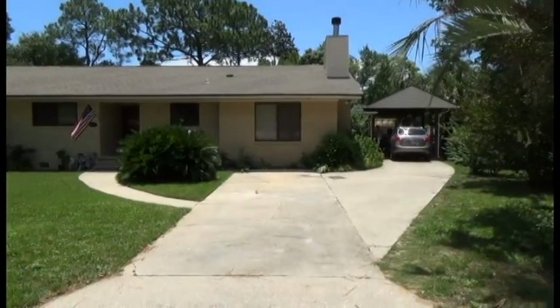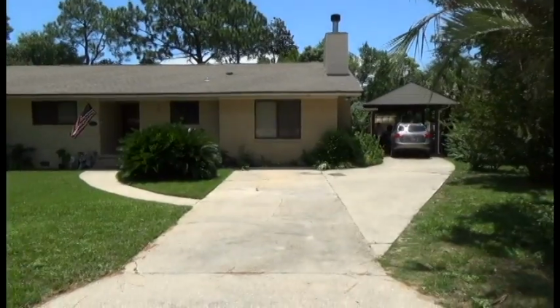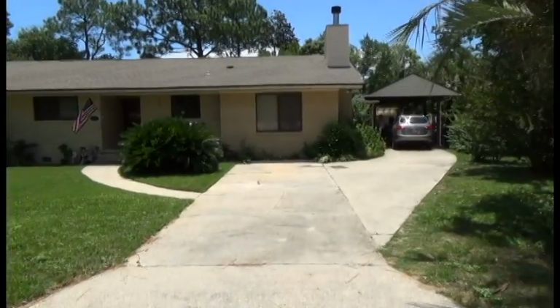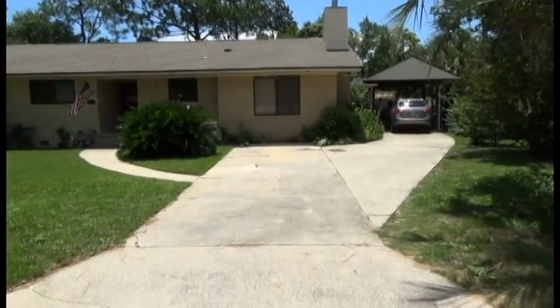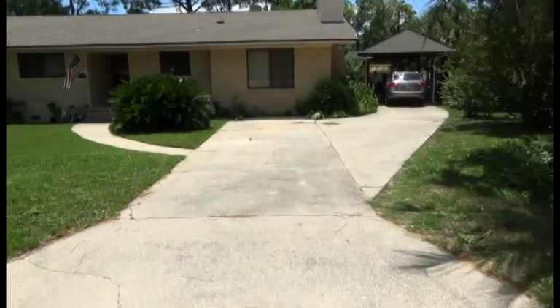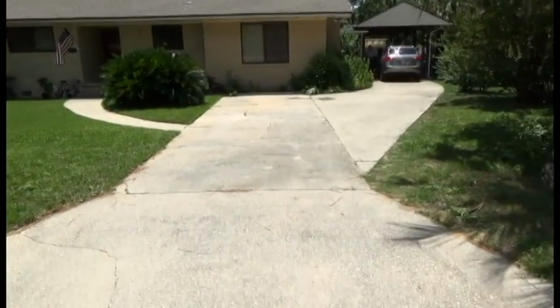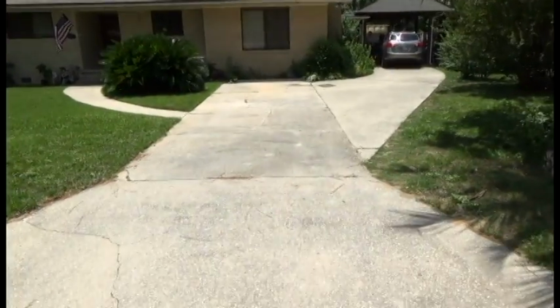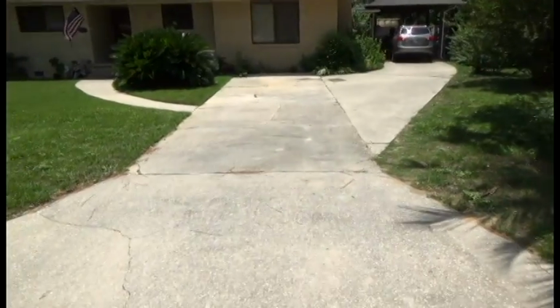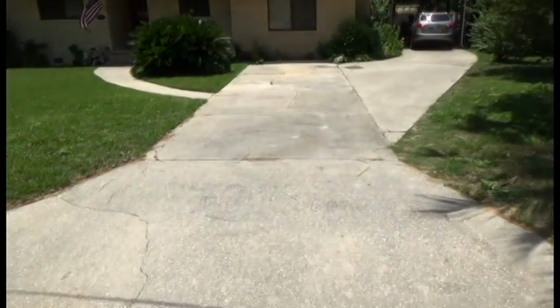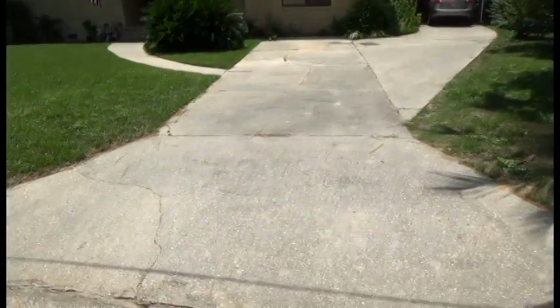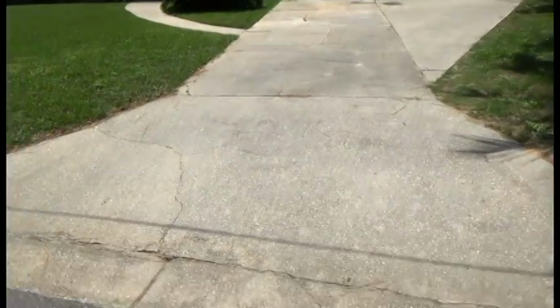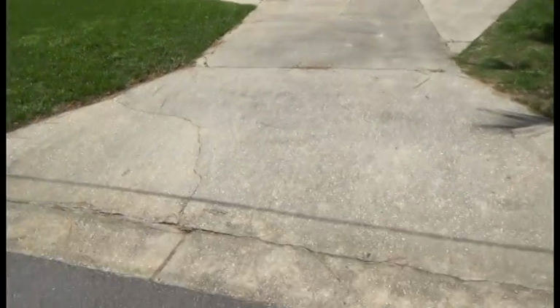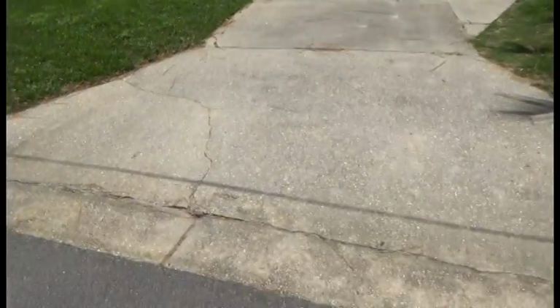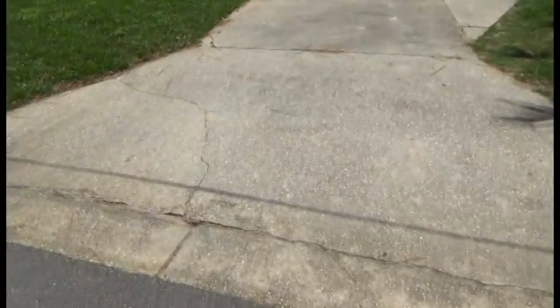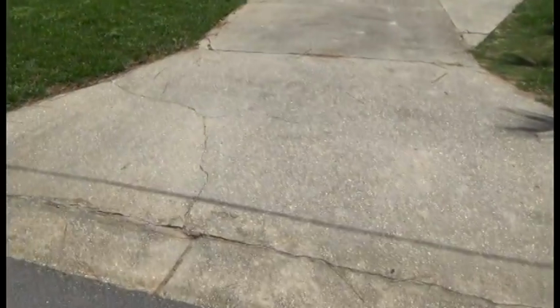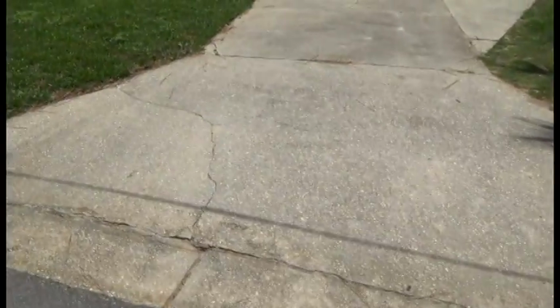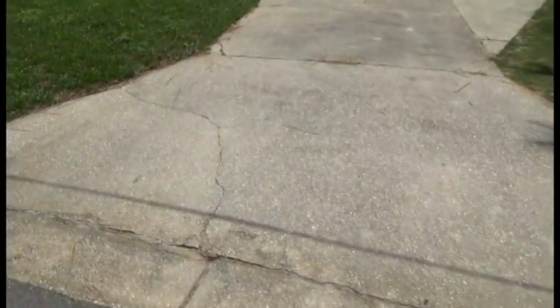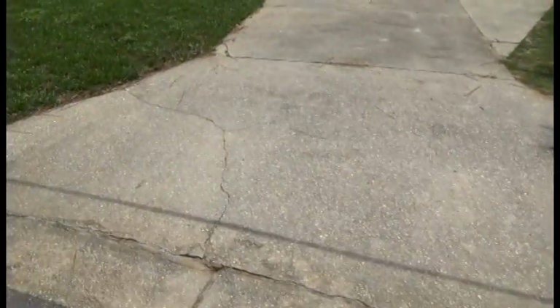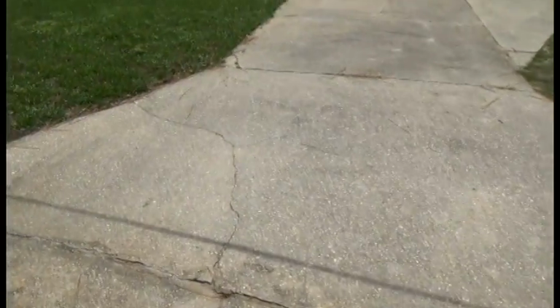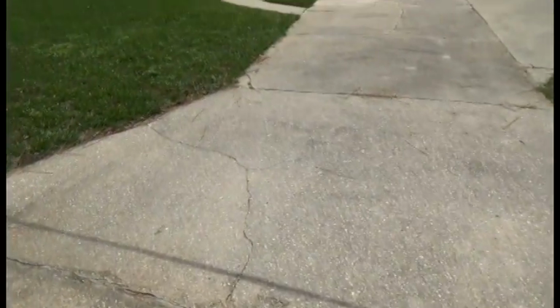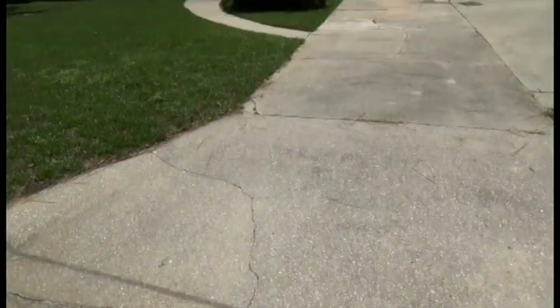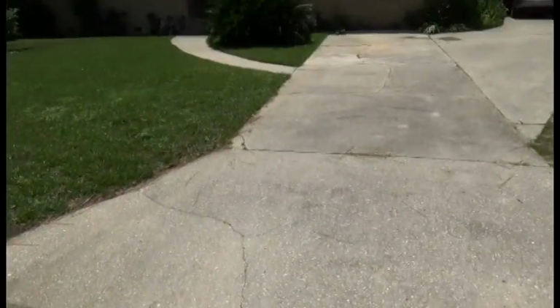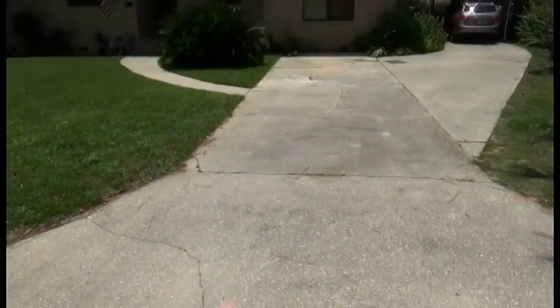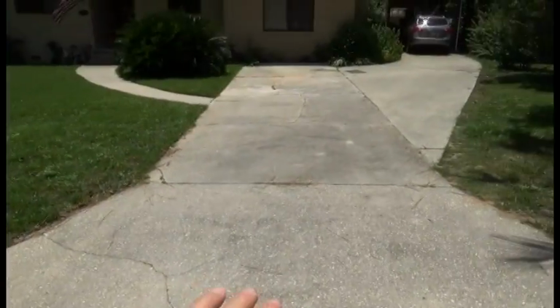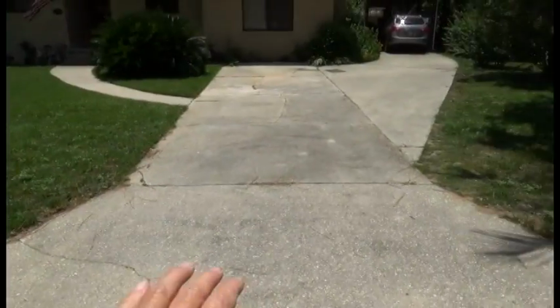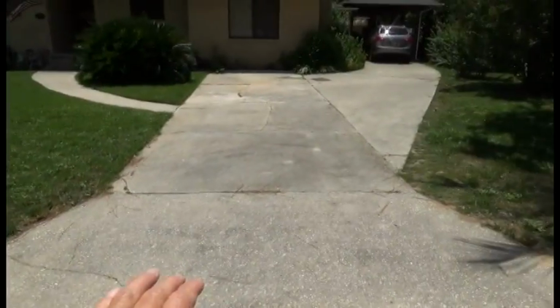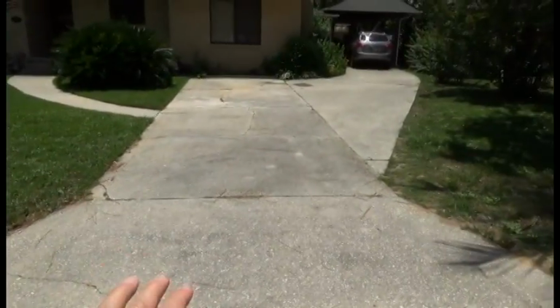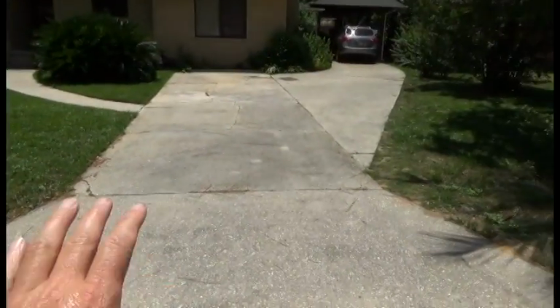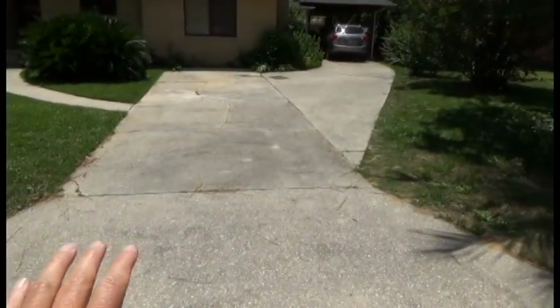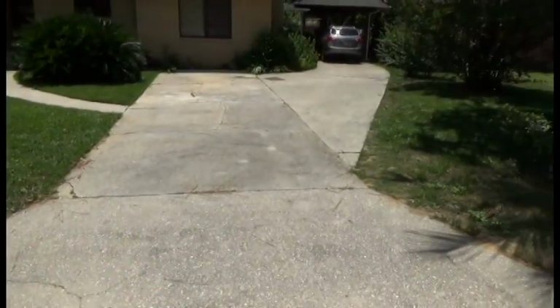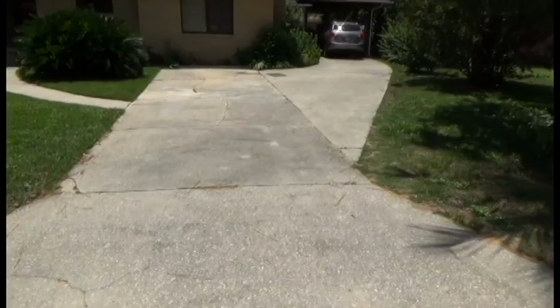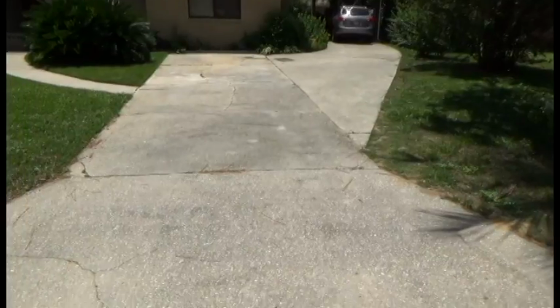We're so thankful to be doing another job. Today what we're going to do is all the cracks on the driveway.